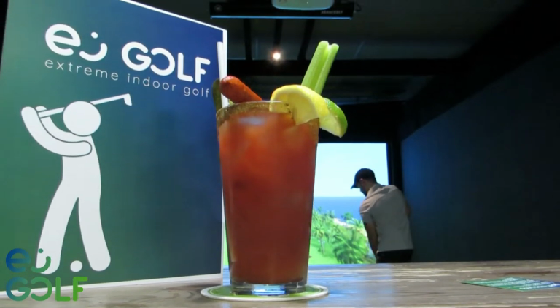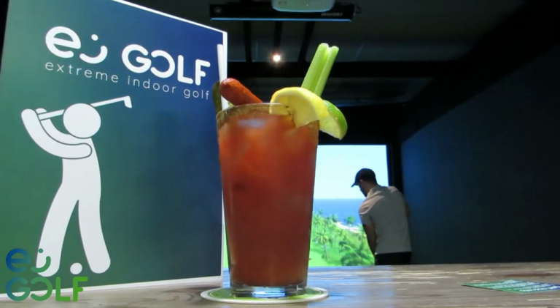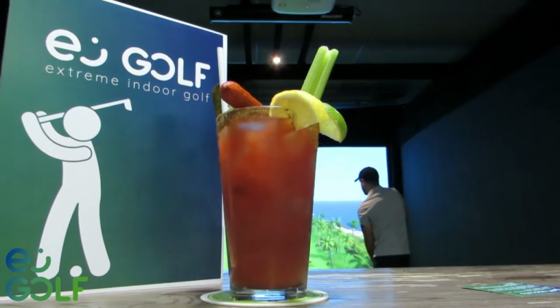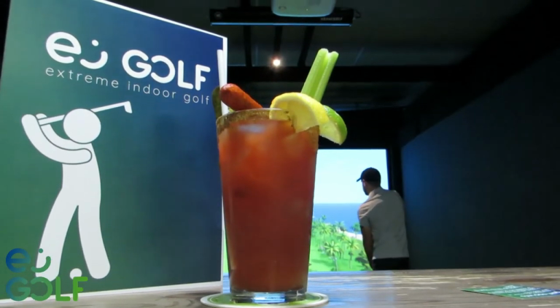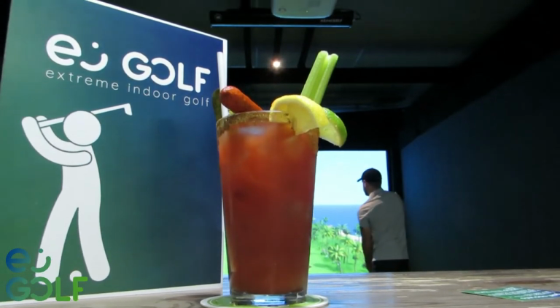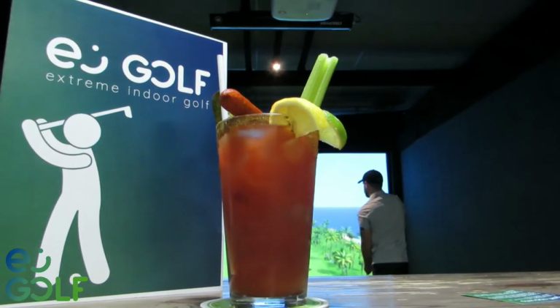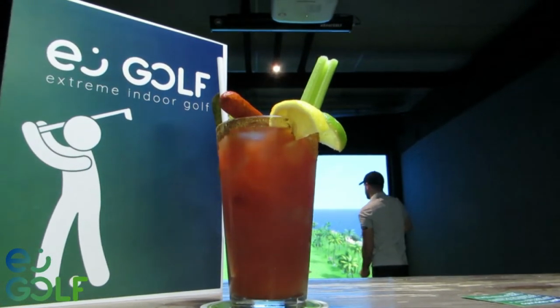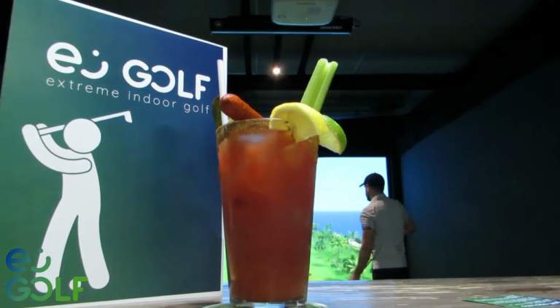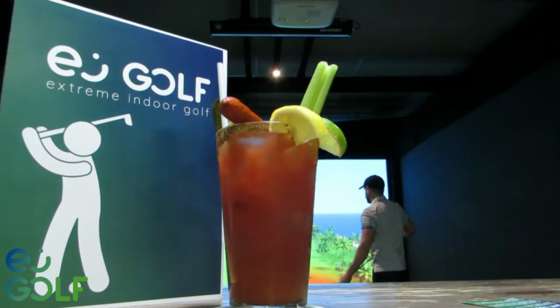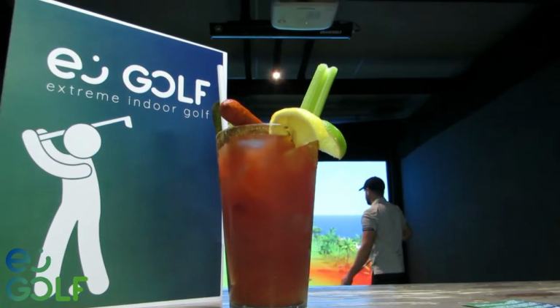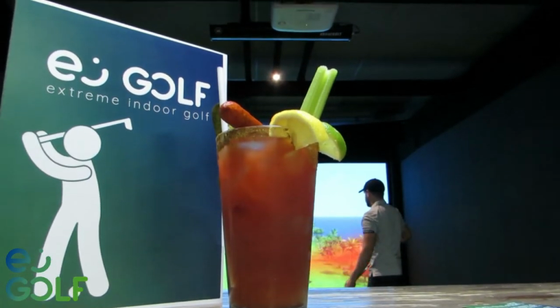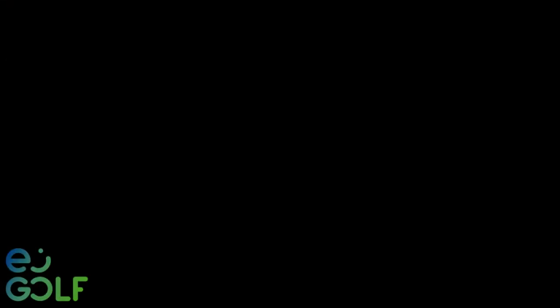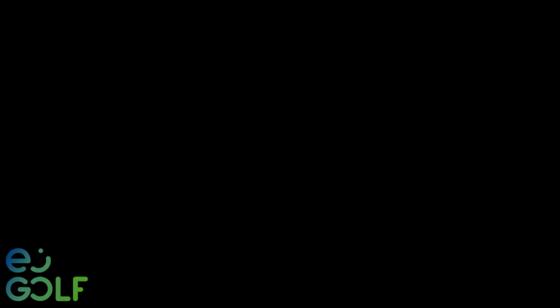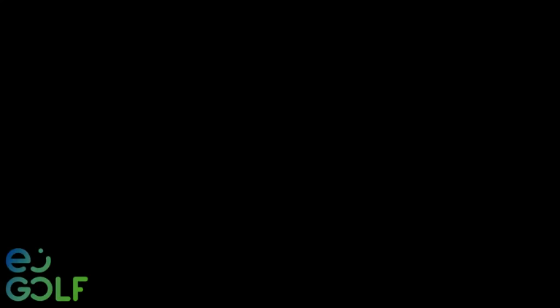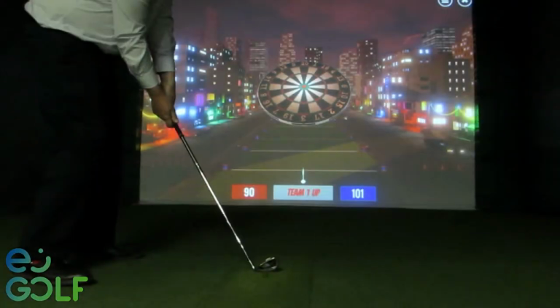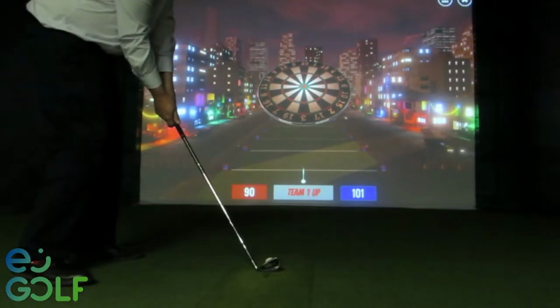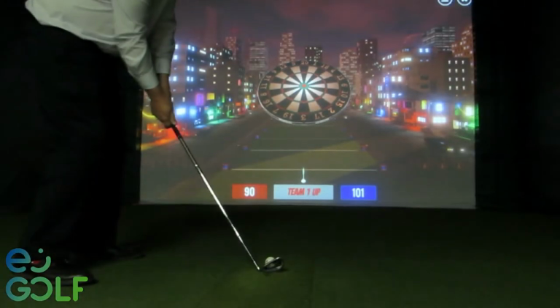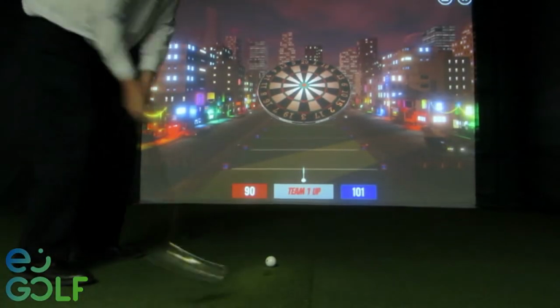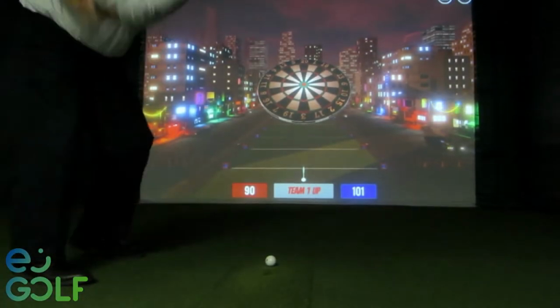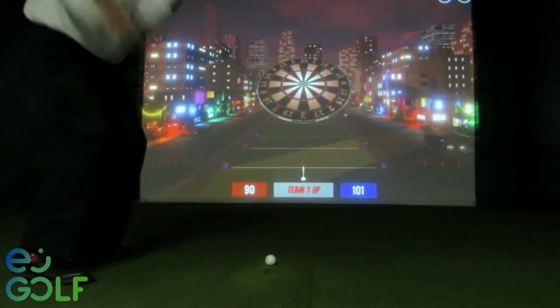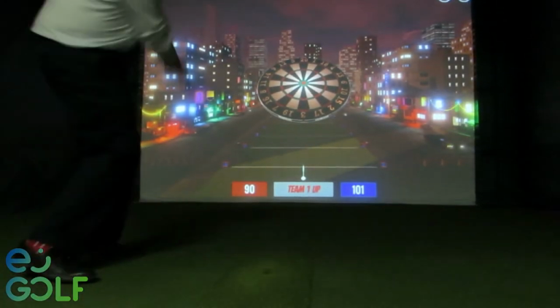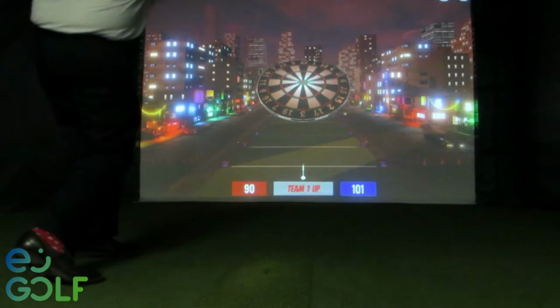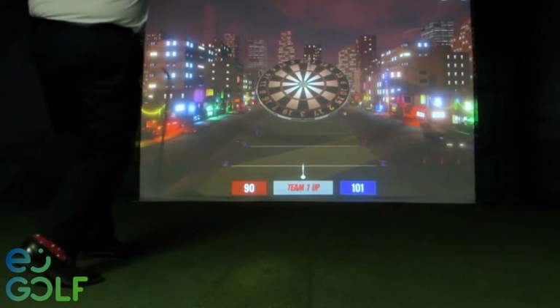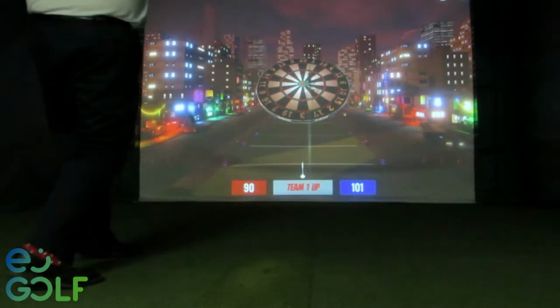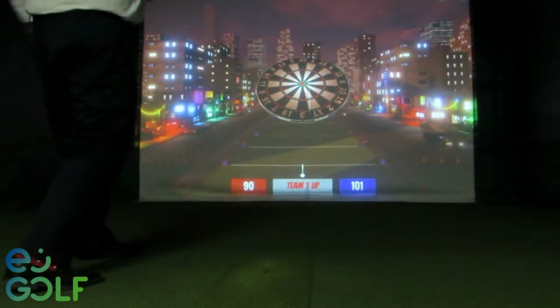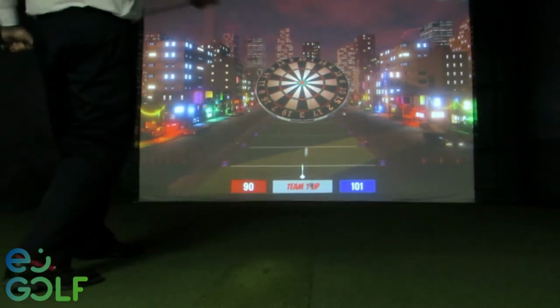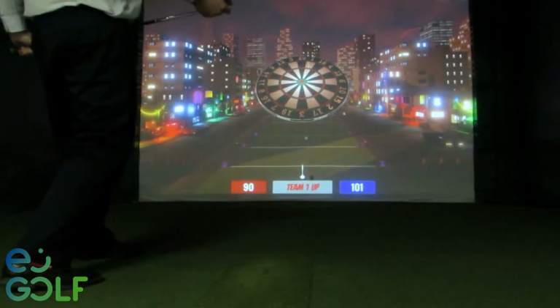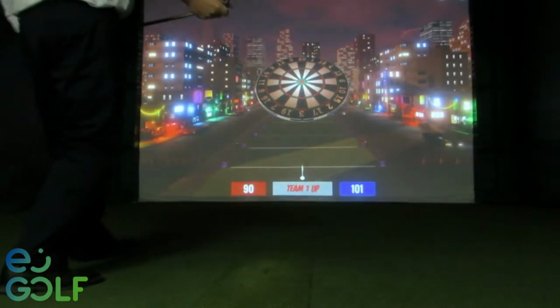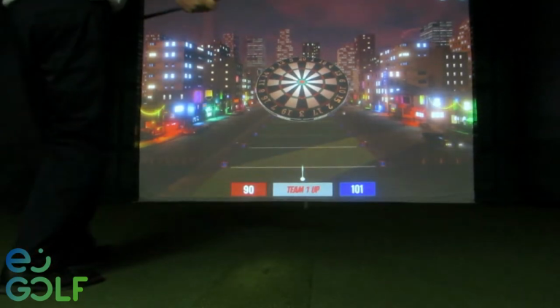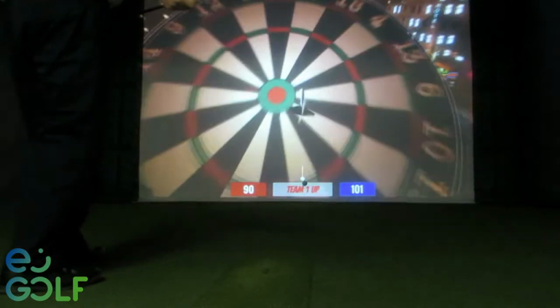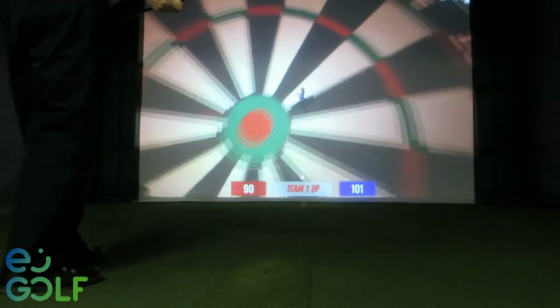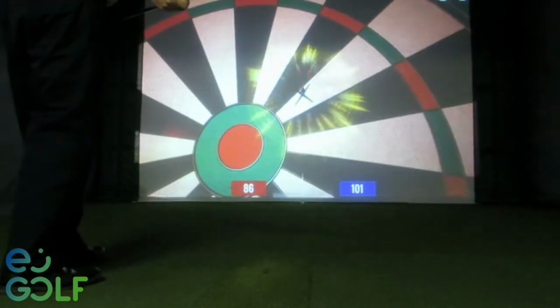courses challenging enough for the discerning golfer, and a mulligan button for the newcomers, there really is something for everyone.